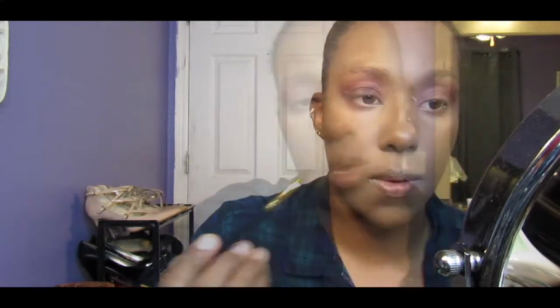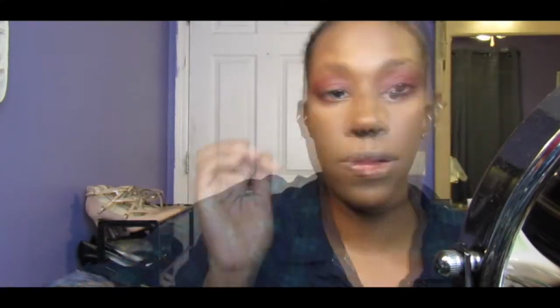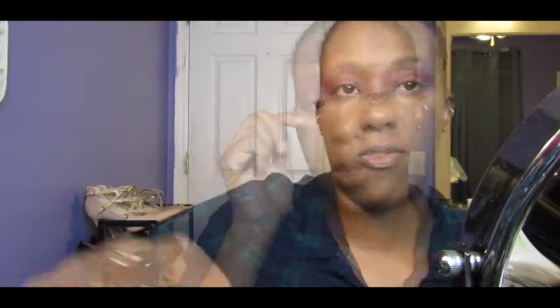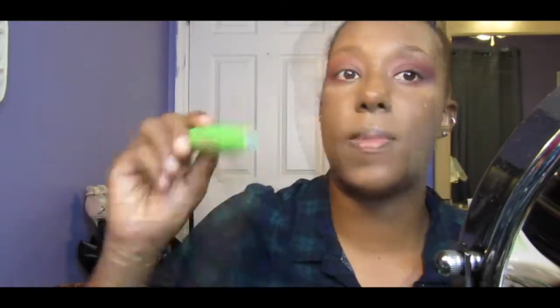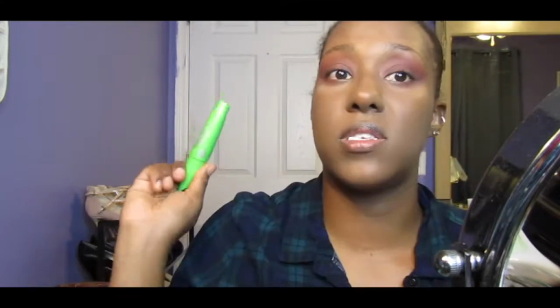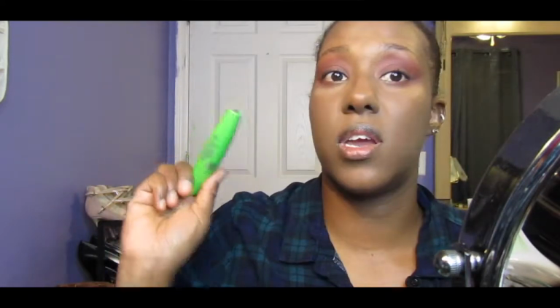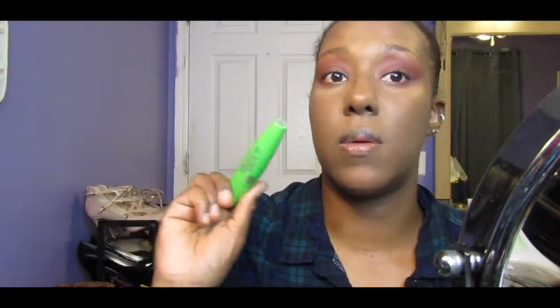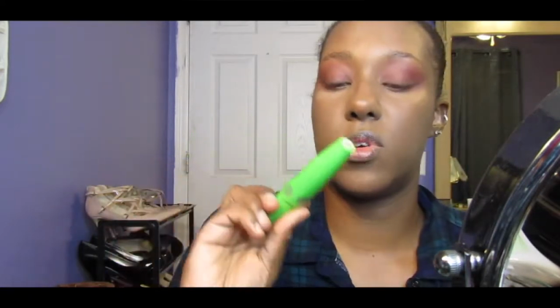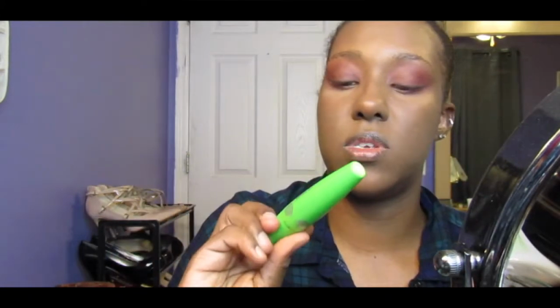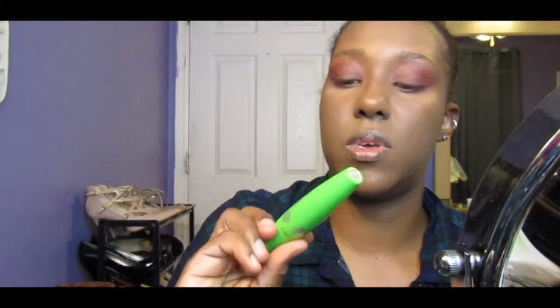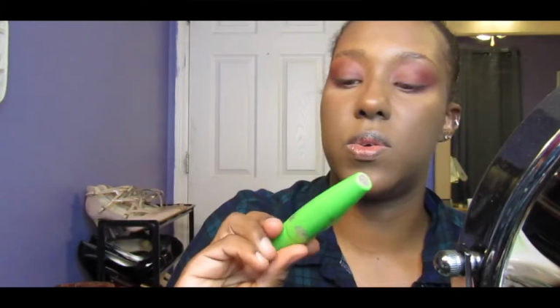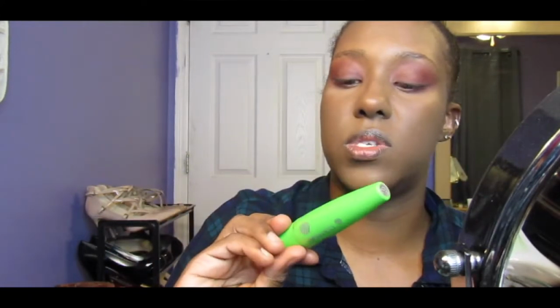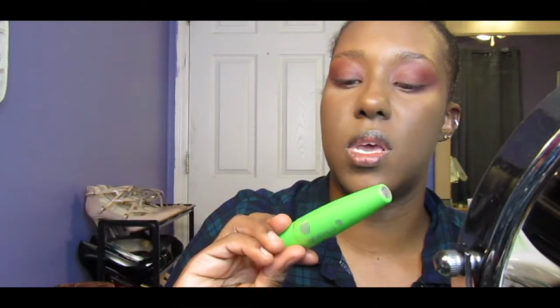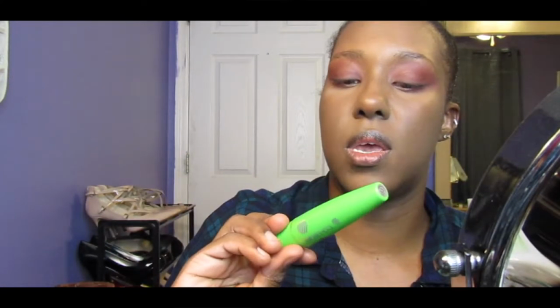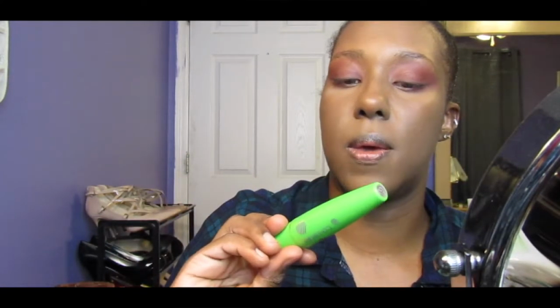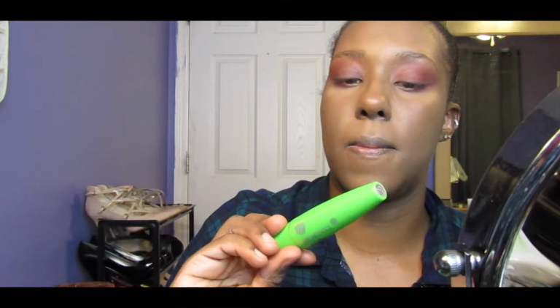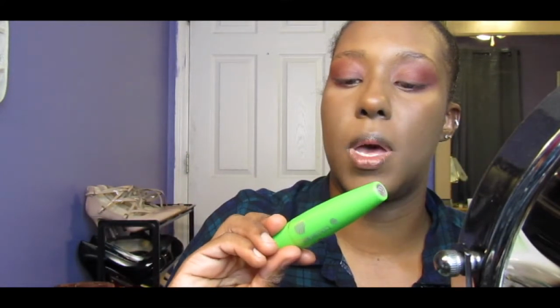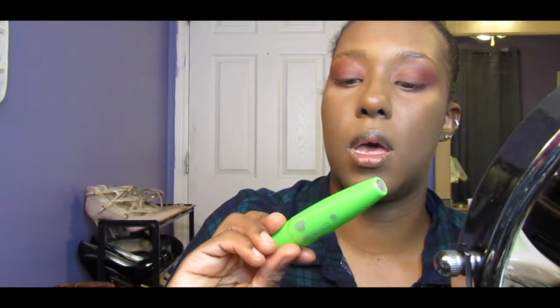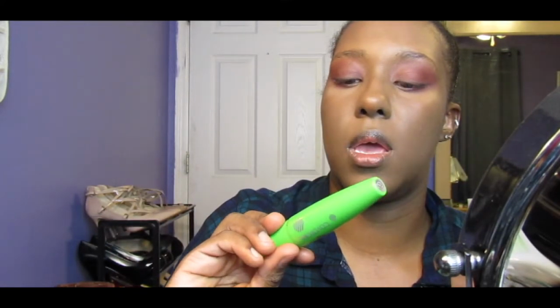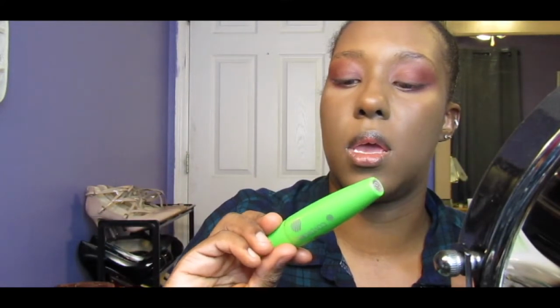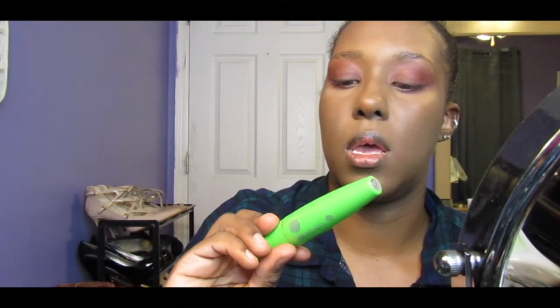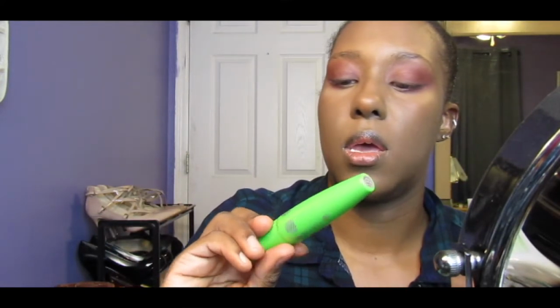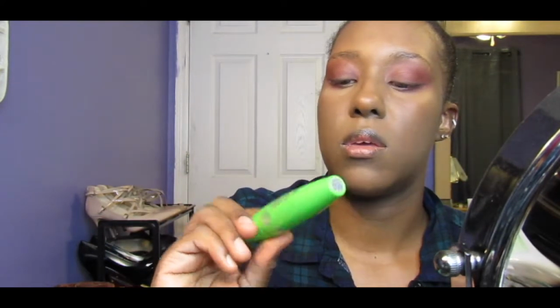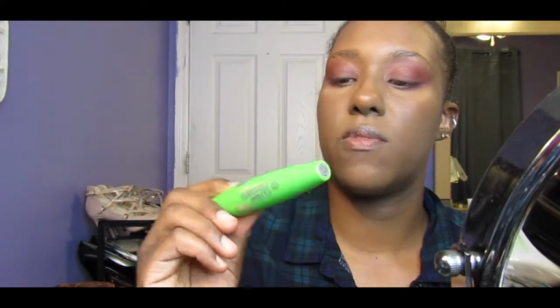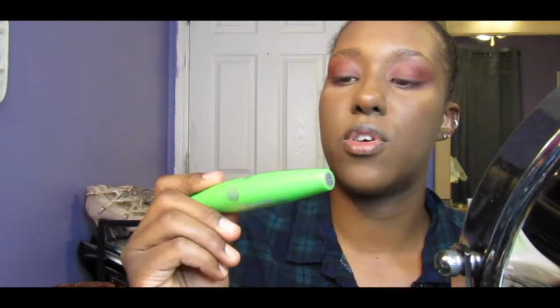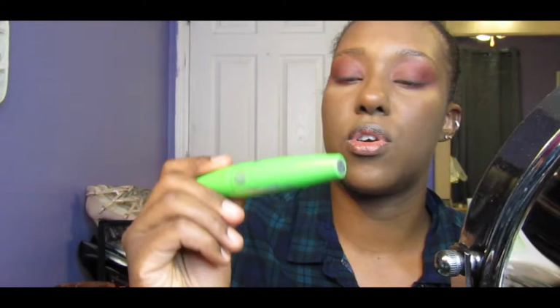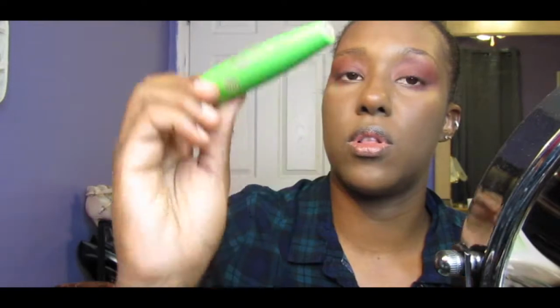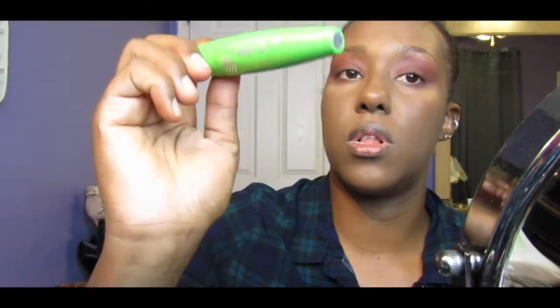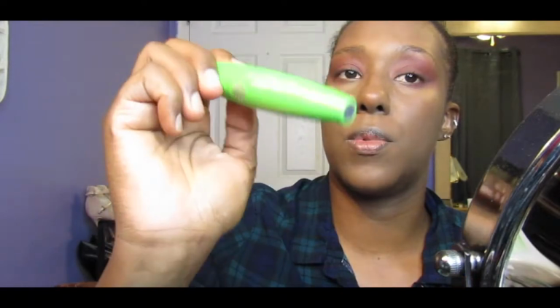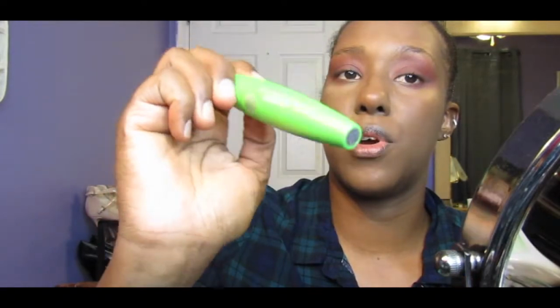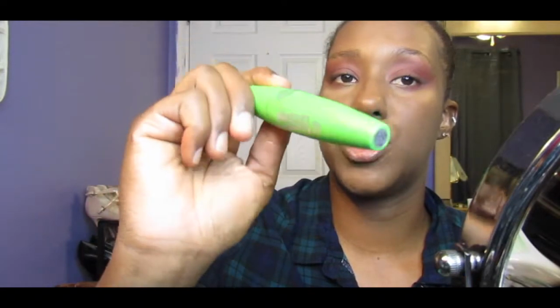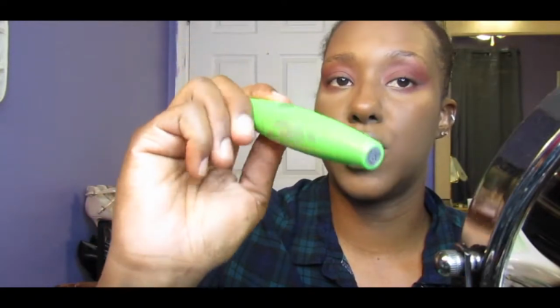I'm using my CoverGirl Clump Crusher. I don't have a brown mascara — all I have is black.